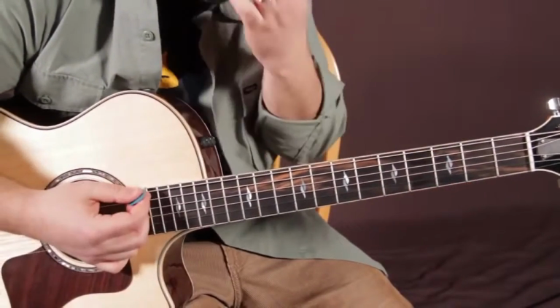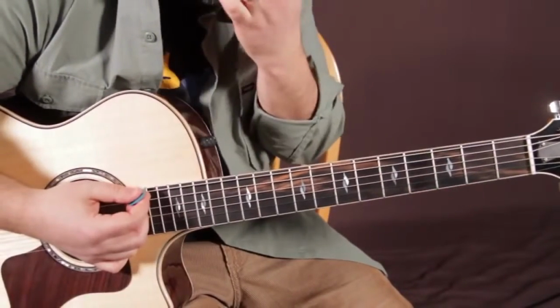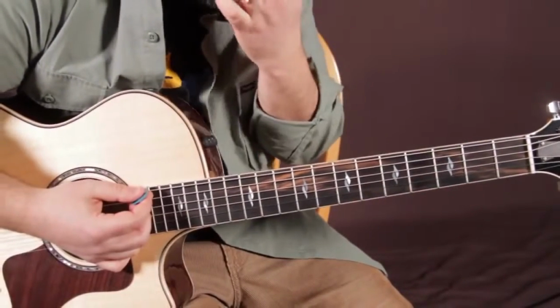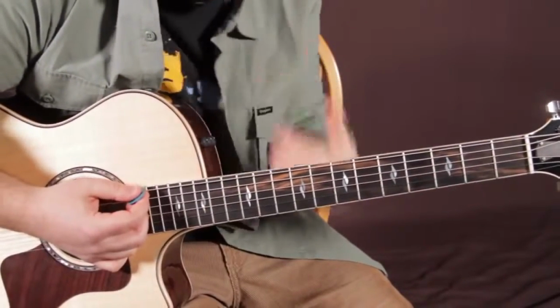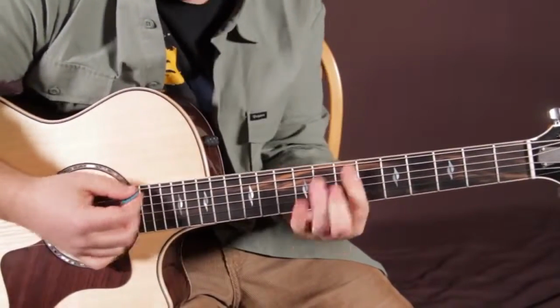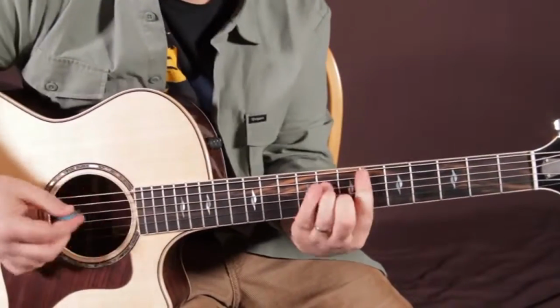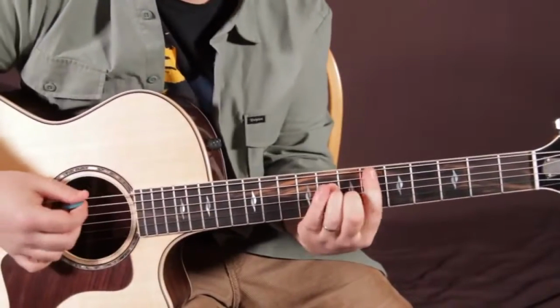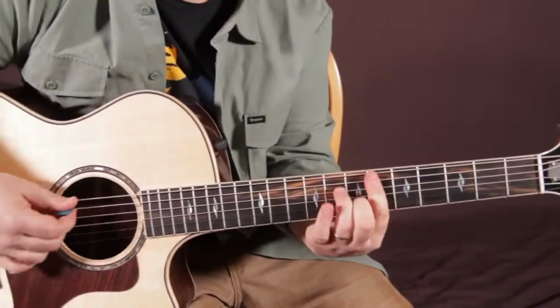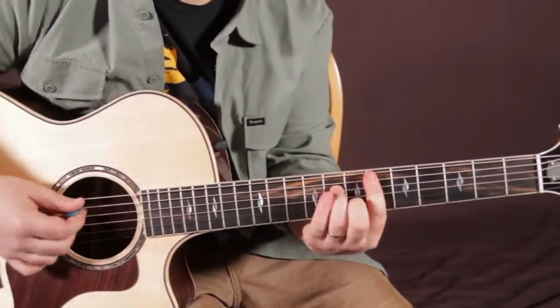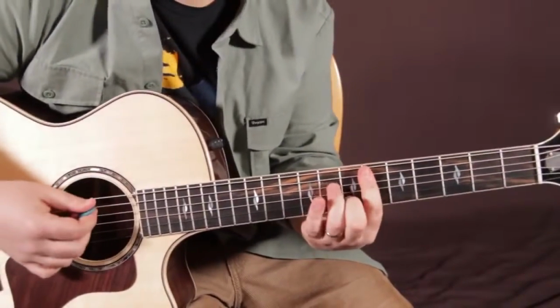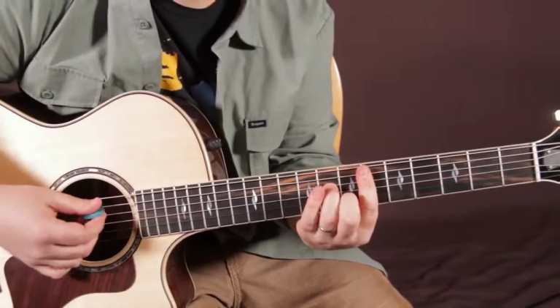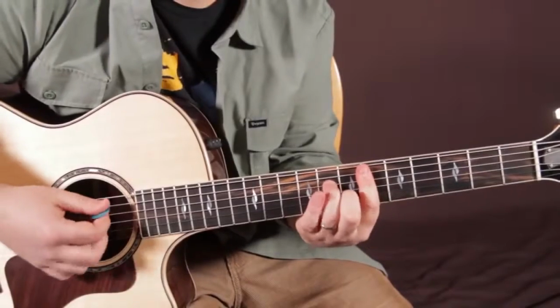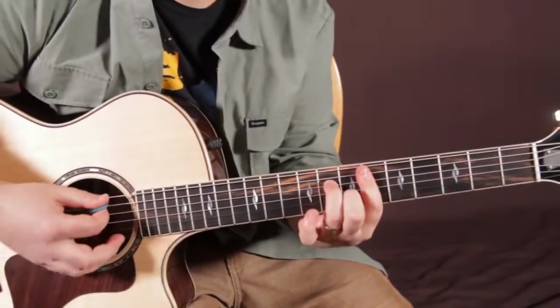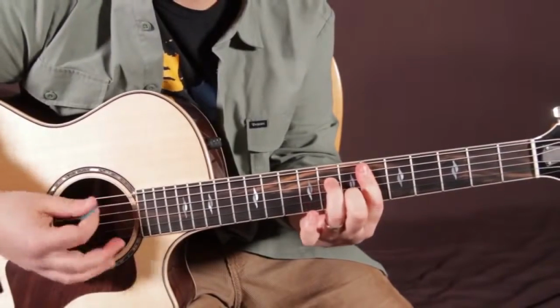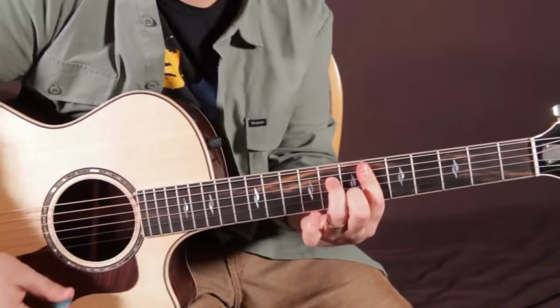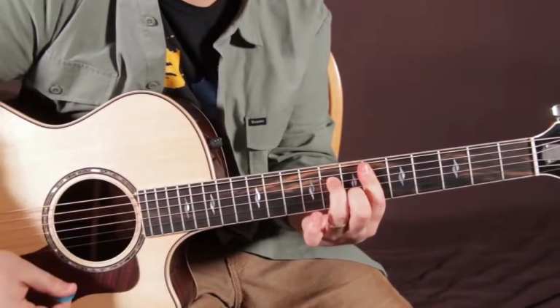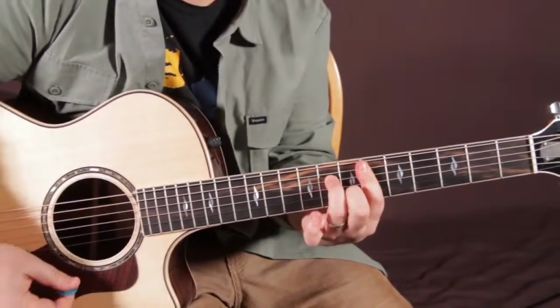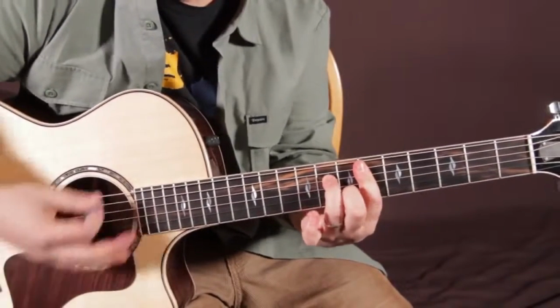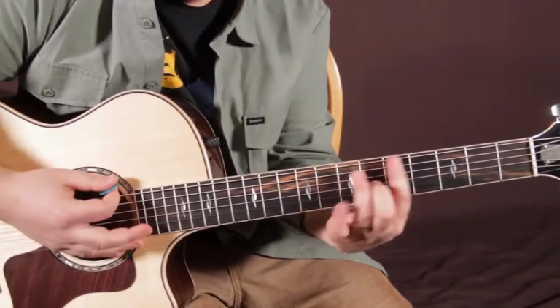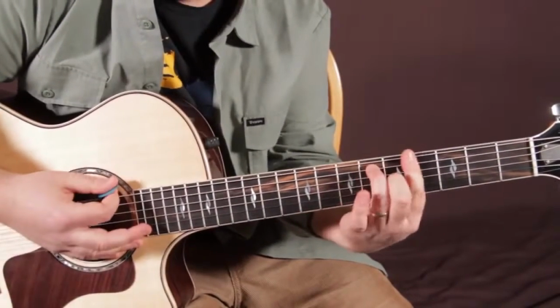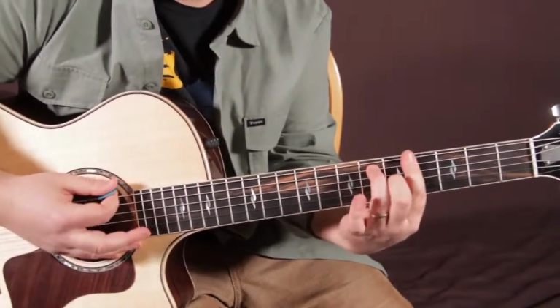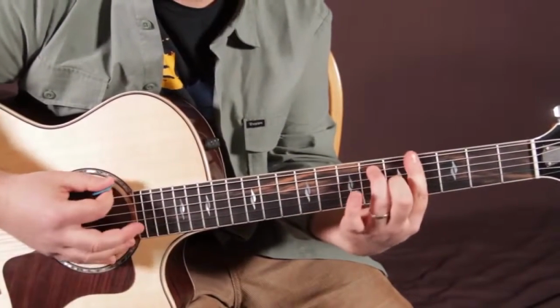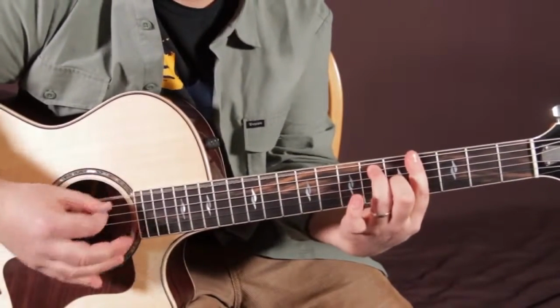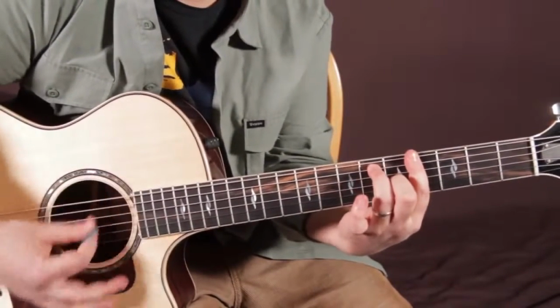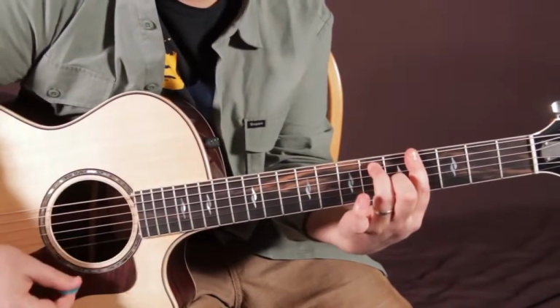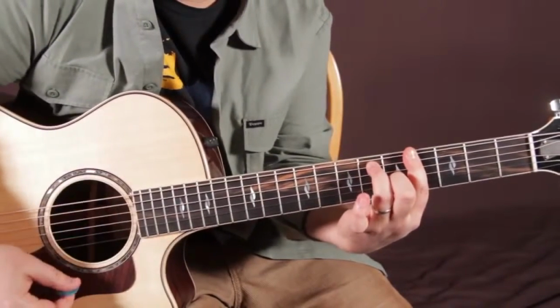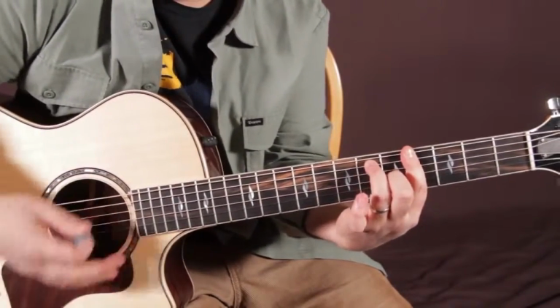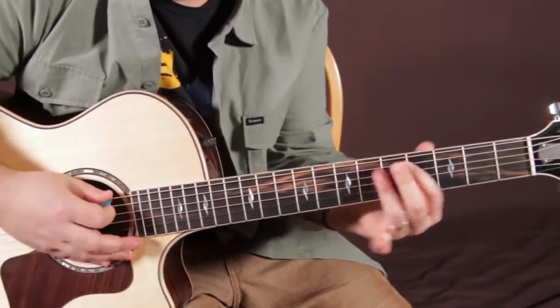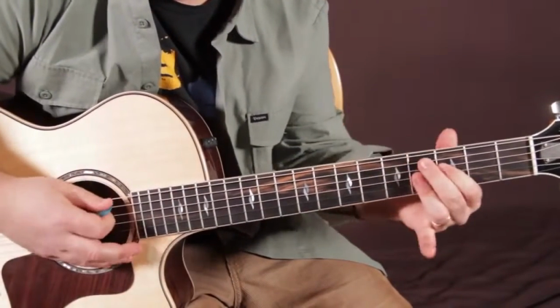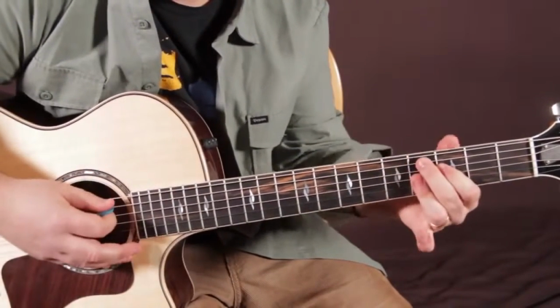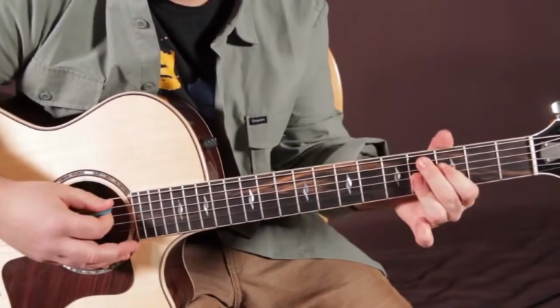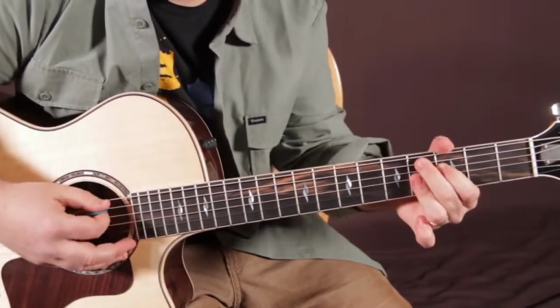So let's do those: E flat minor 7, A flat 7, D flat 9.